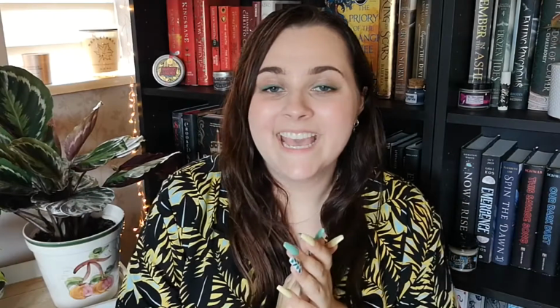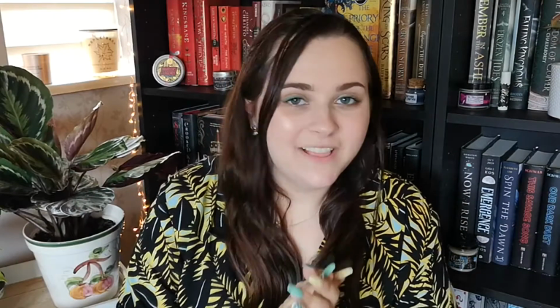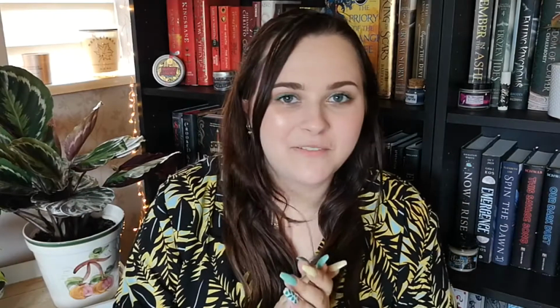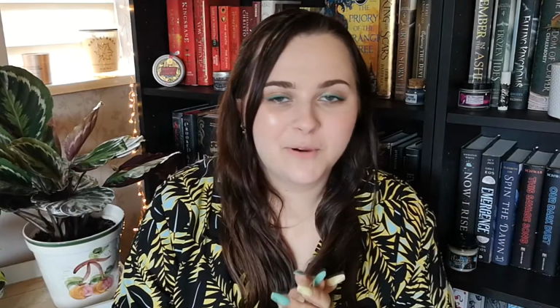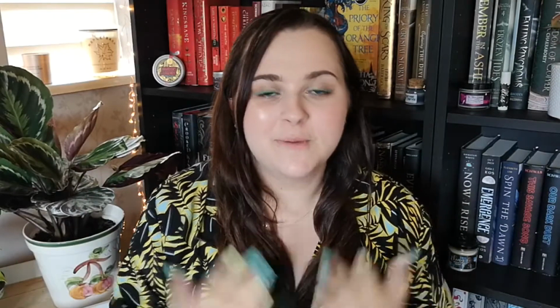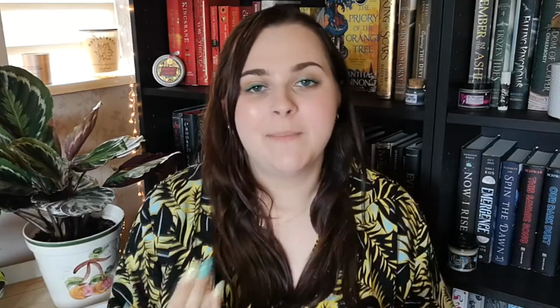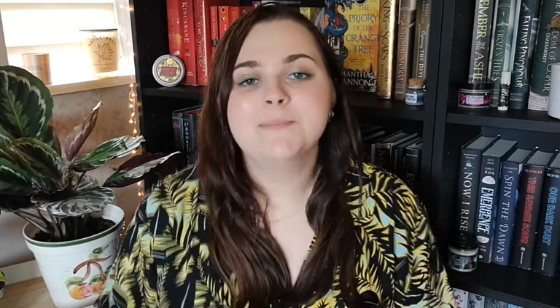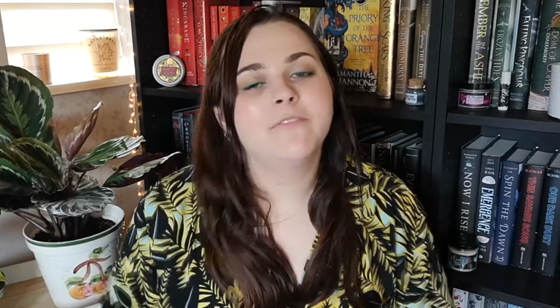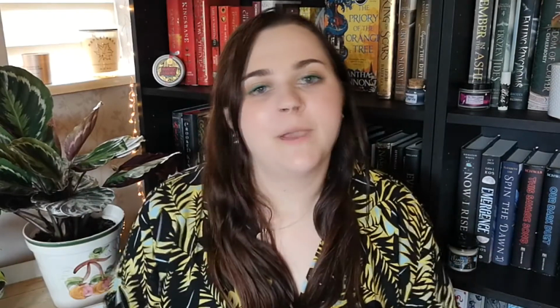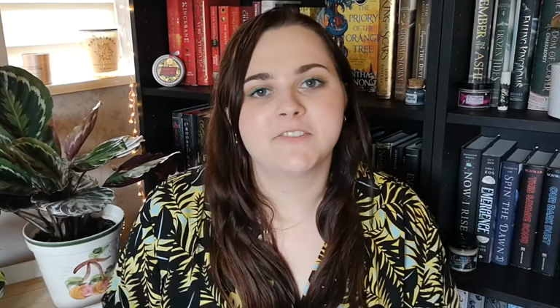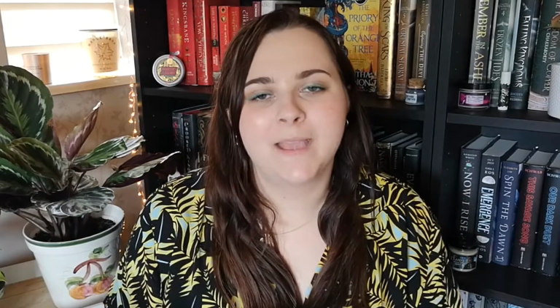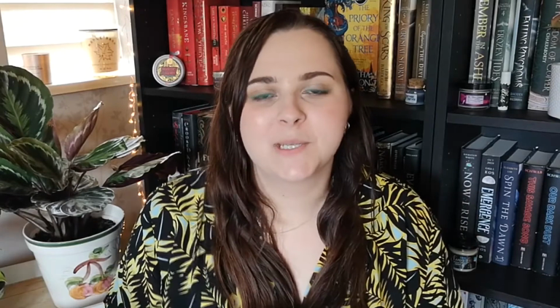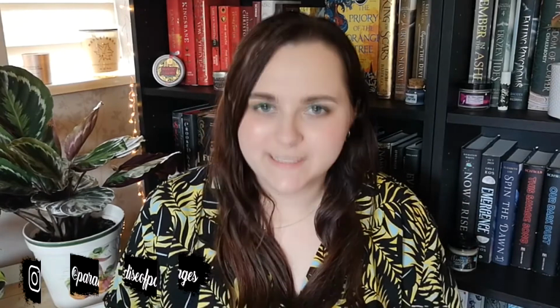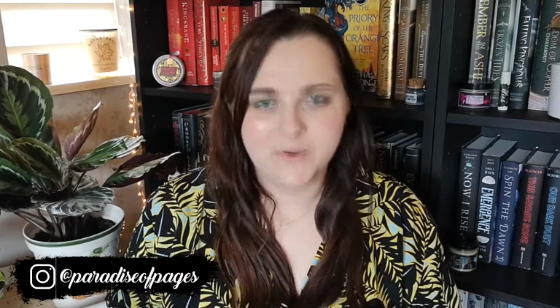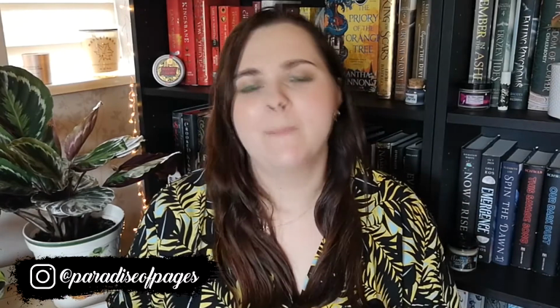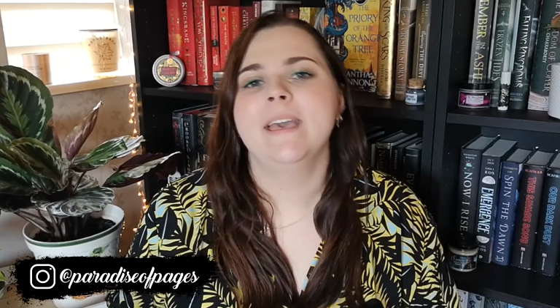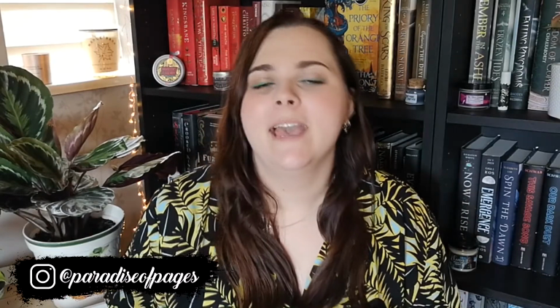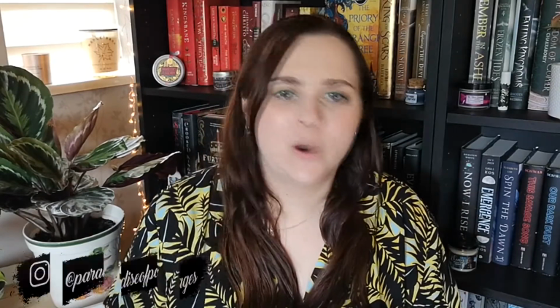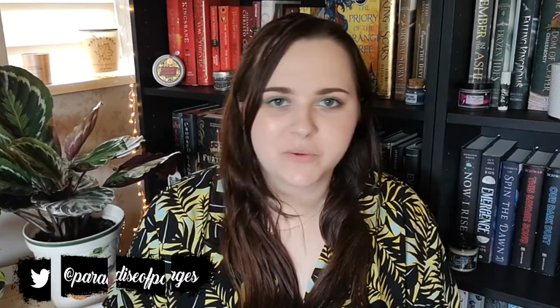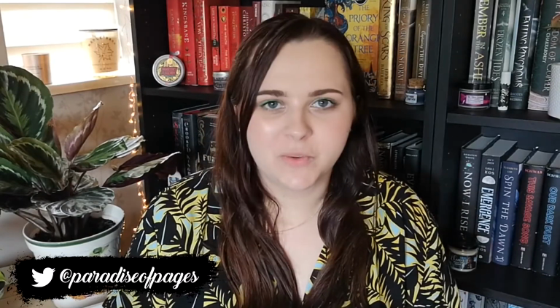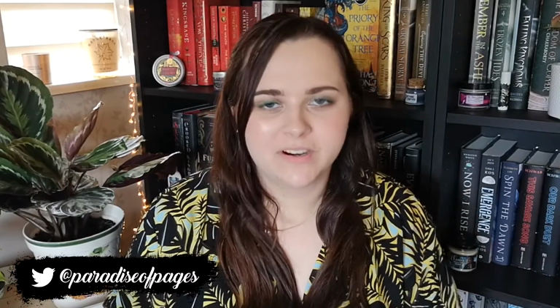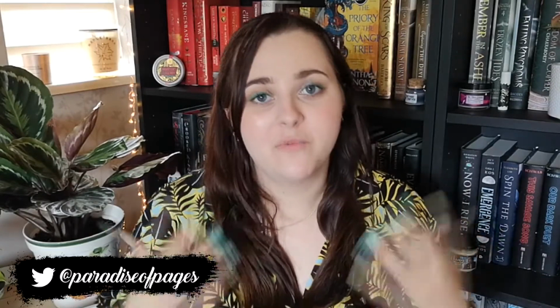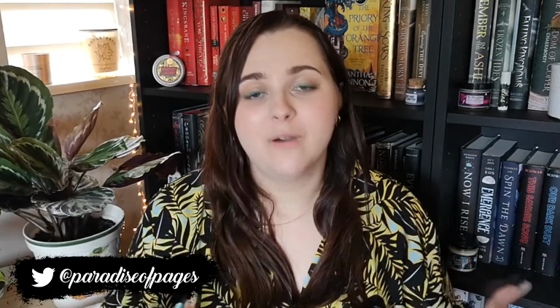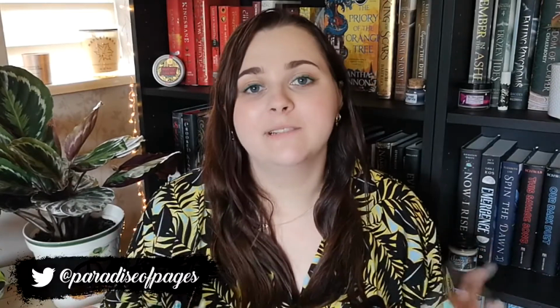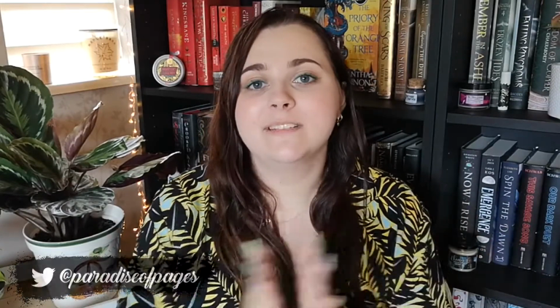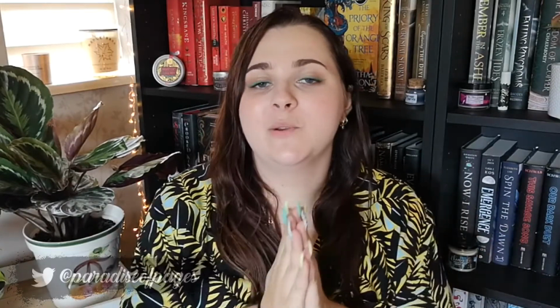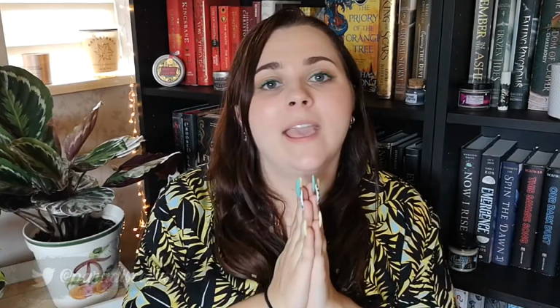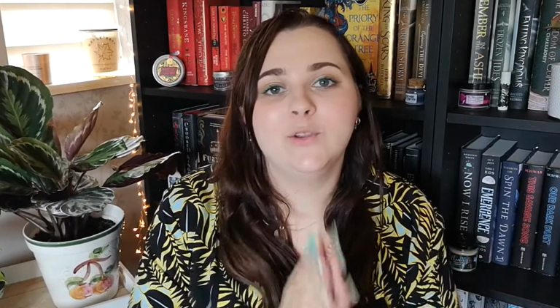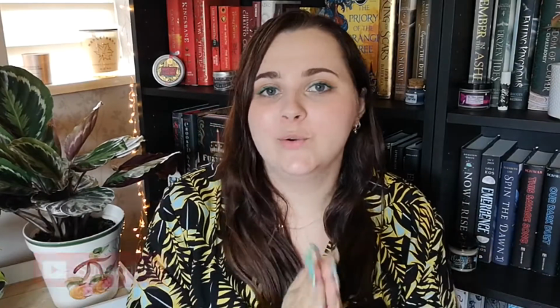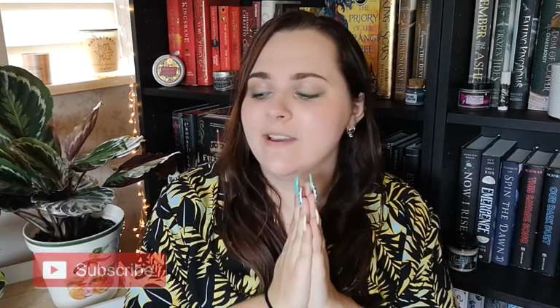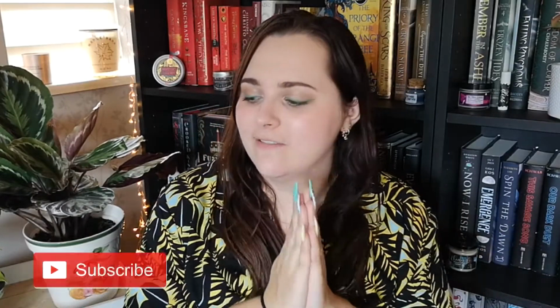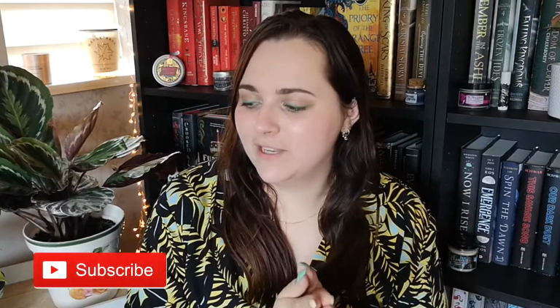Hello lovely bookworms, I'm Esme from Paradise with Pages on Instagram and also on Twitter, and welcome to a new video.